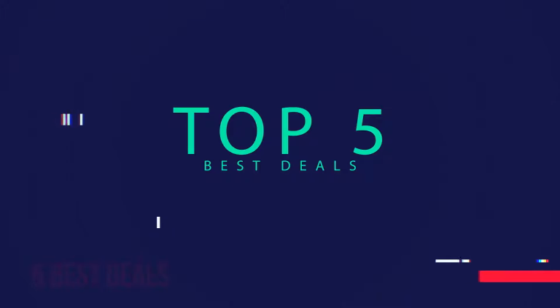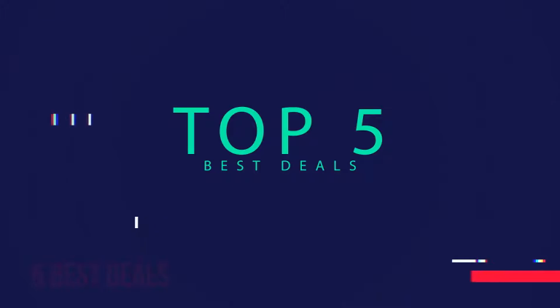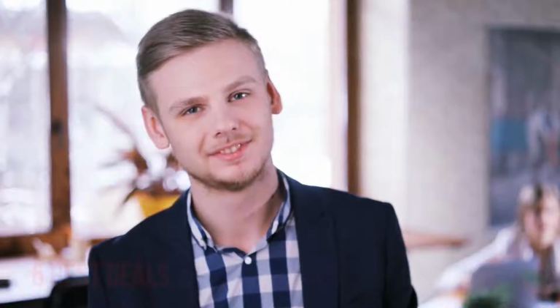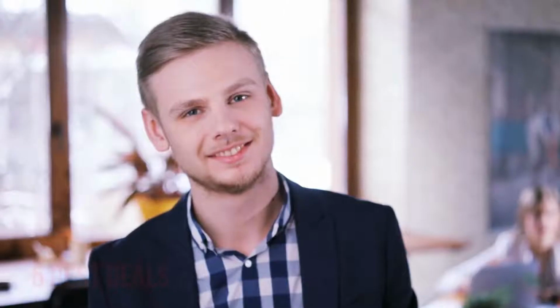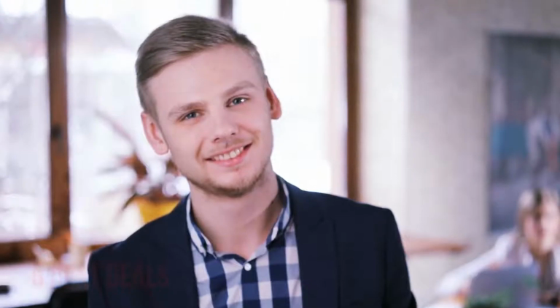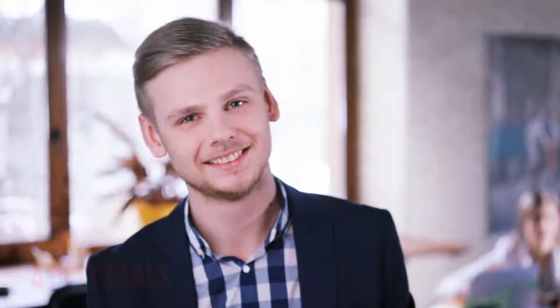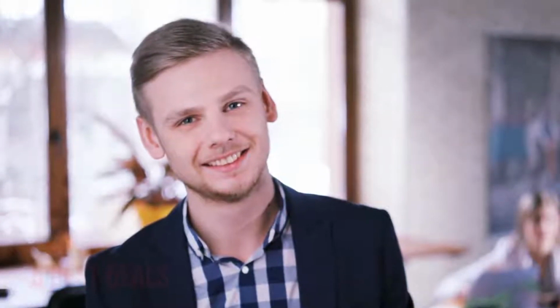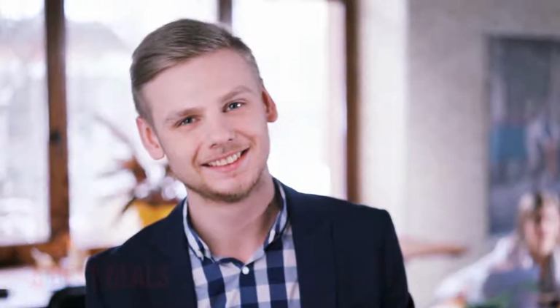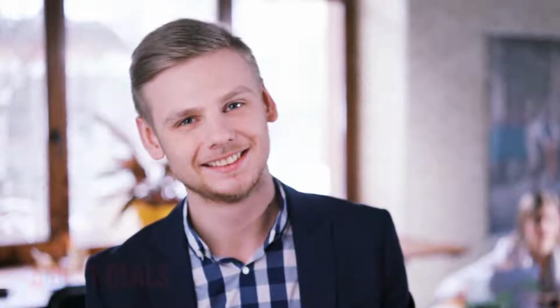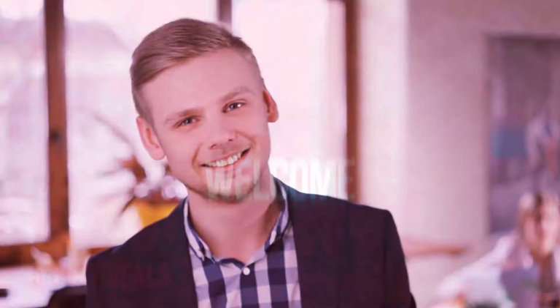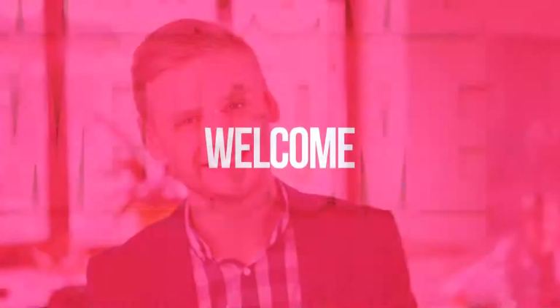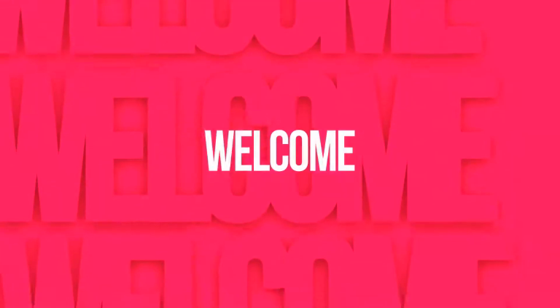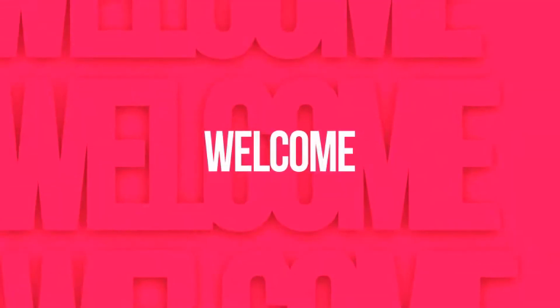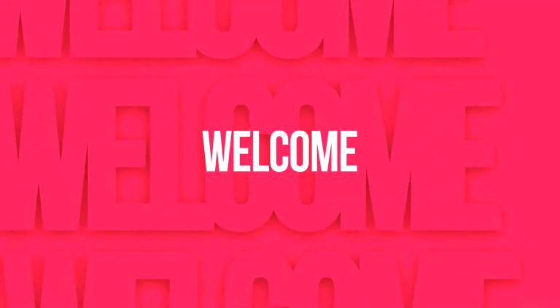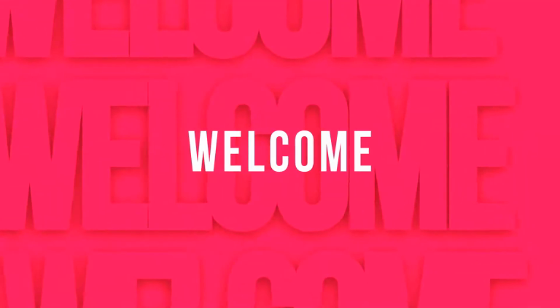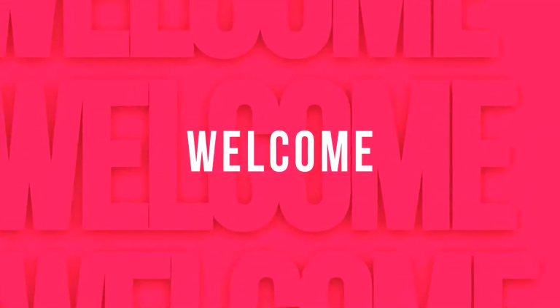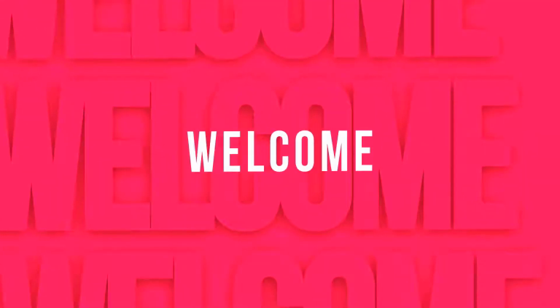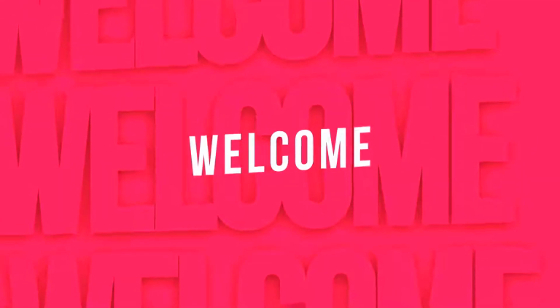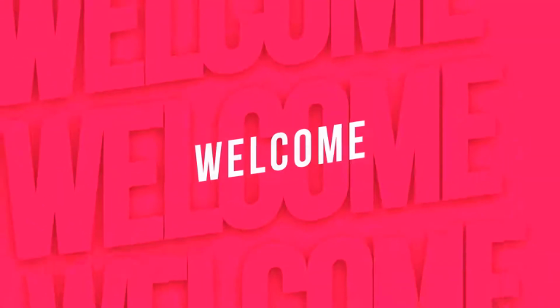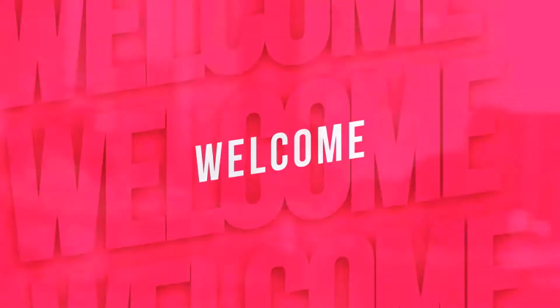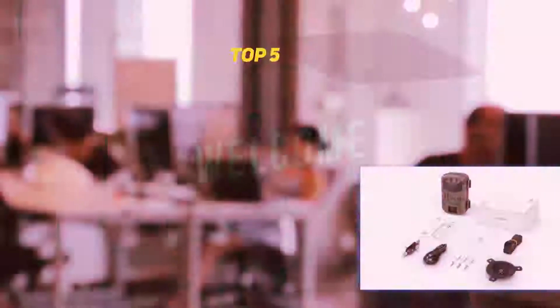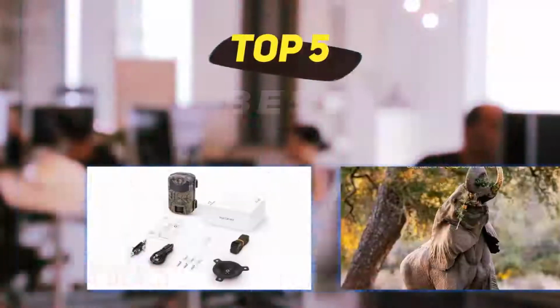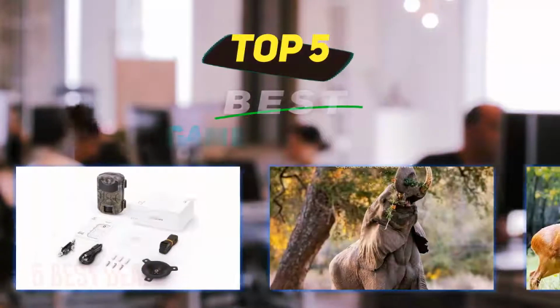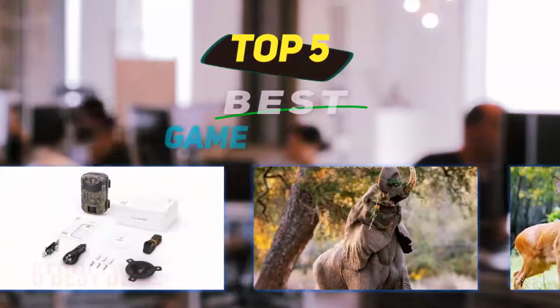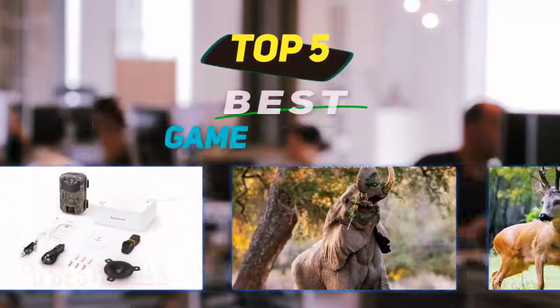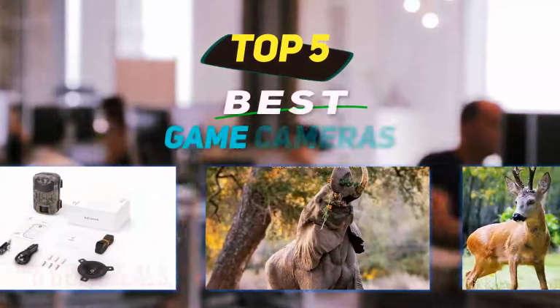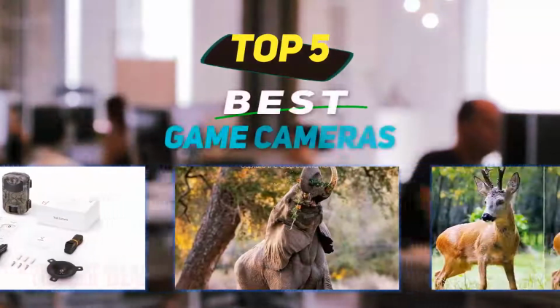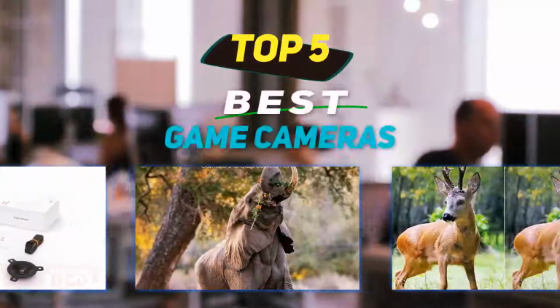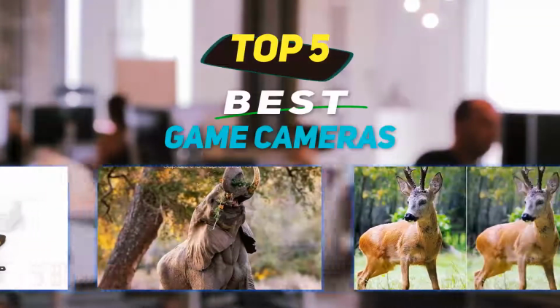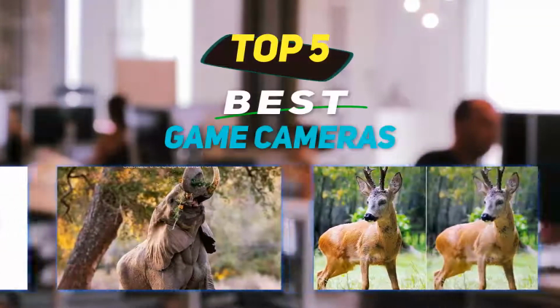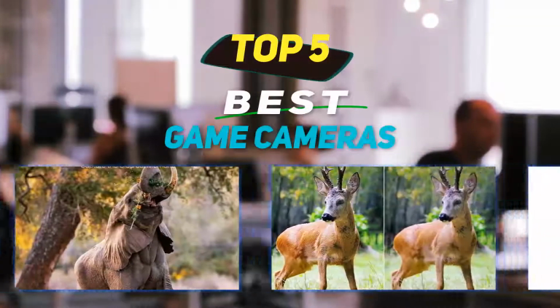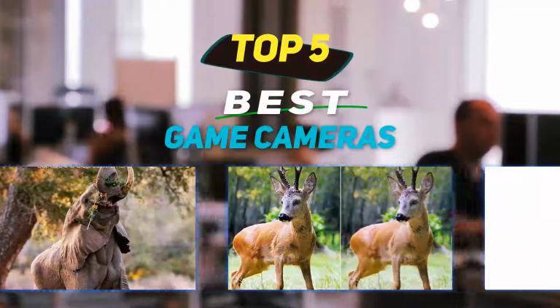Hey guys, welcome back to my channel. In this video I'm going to talk about the top 5 best game cameras.